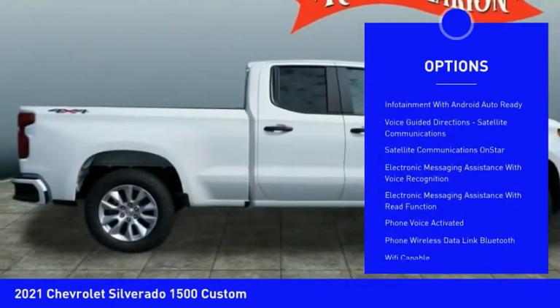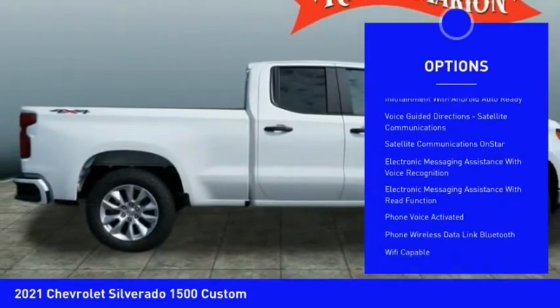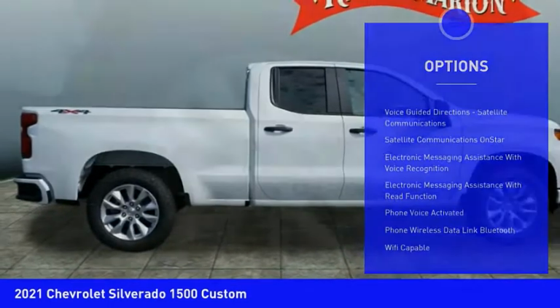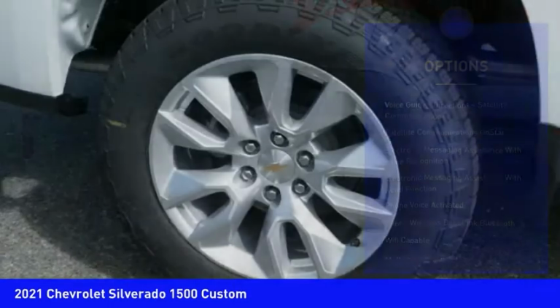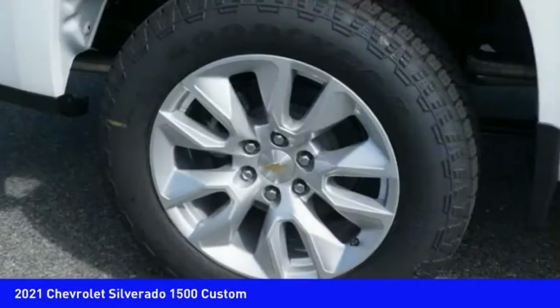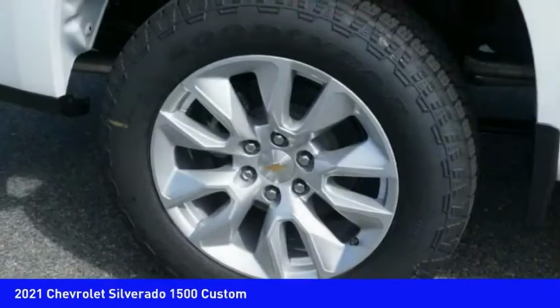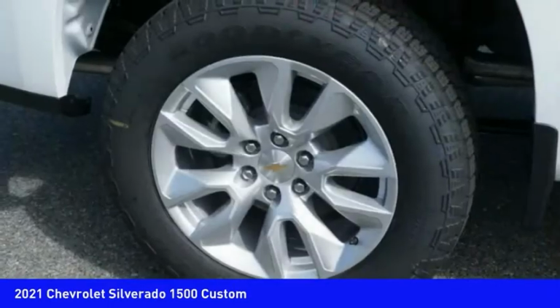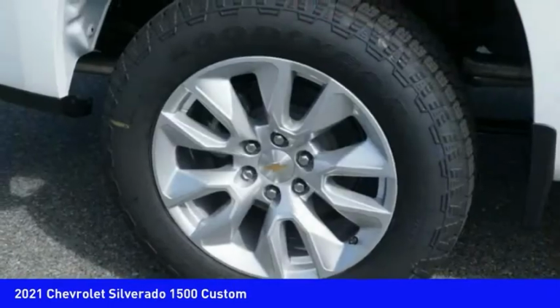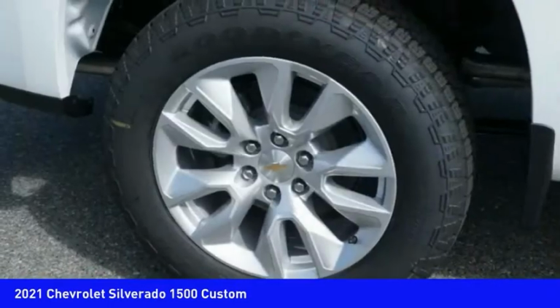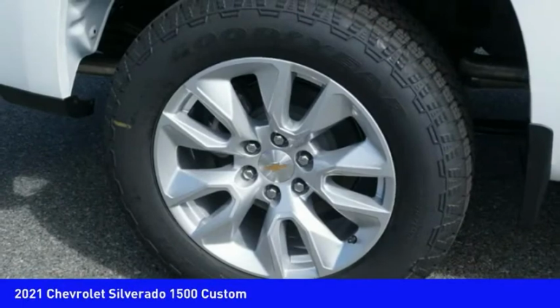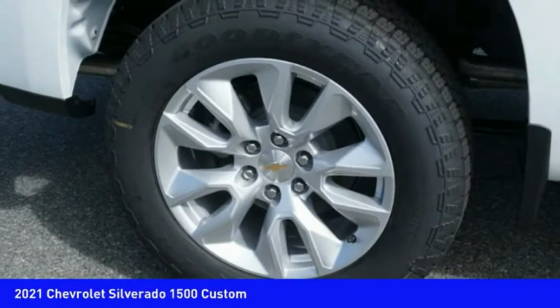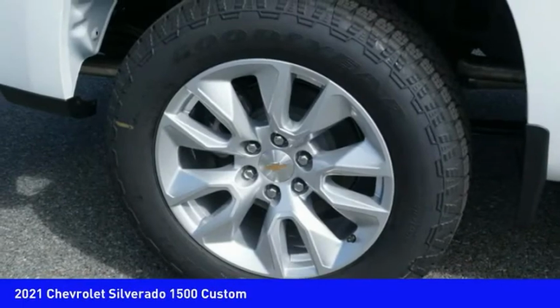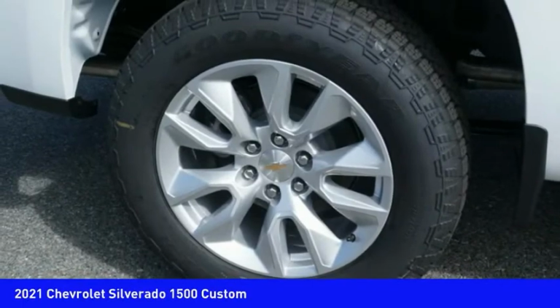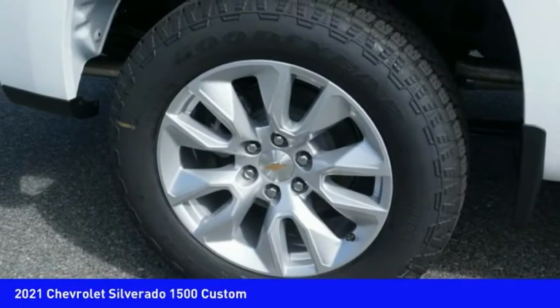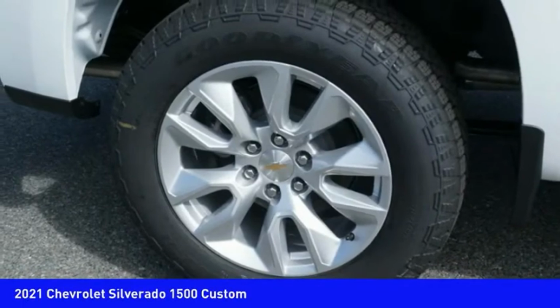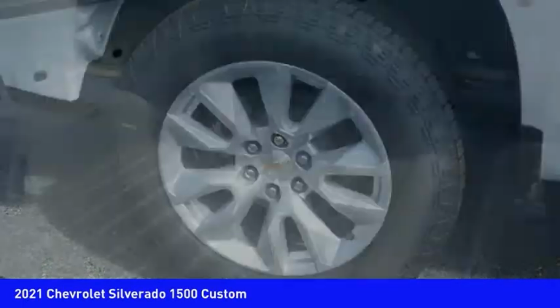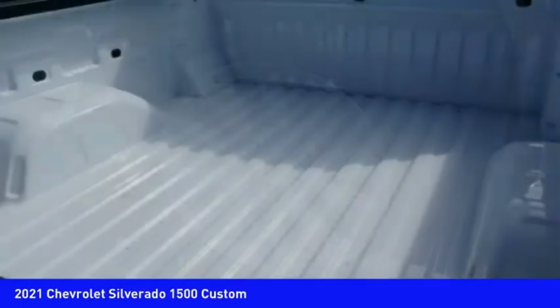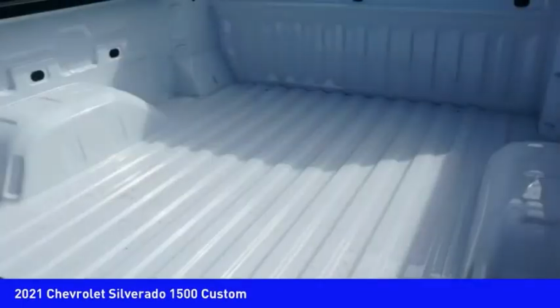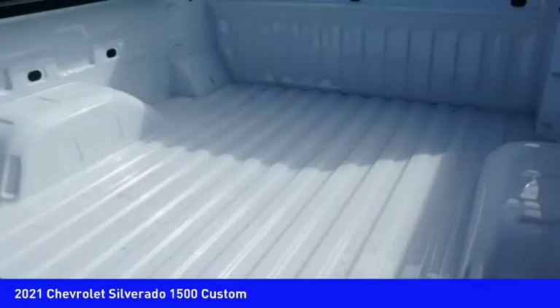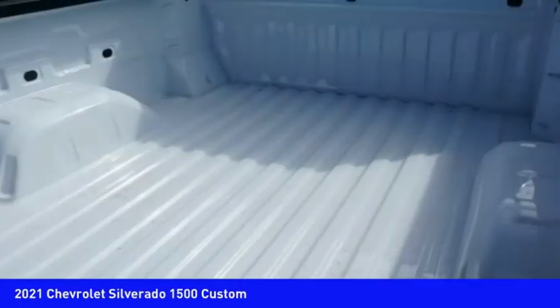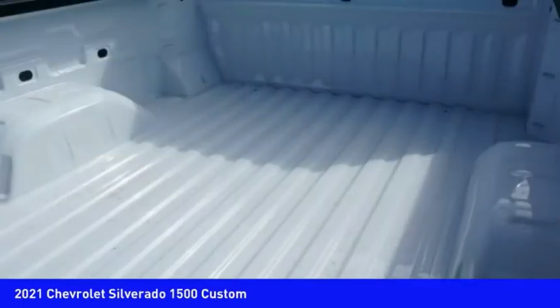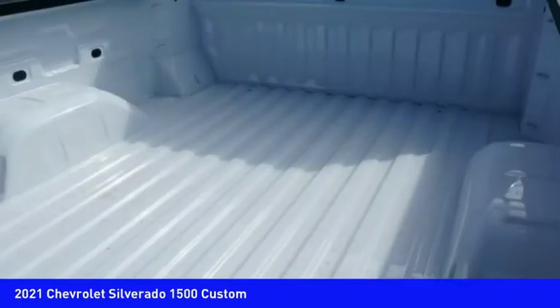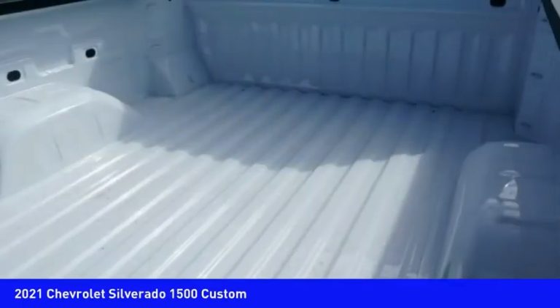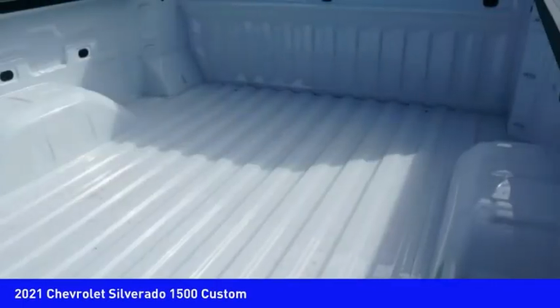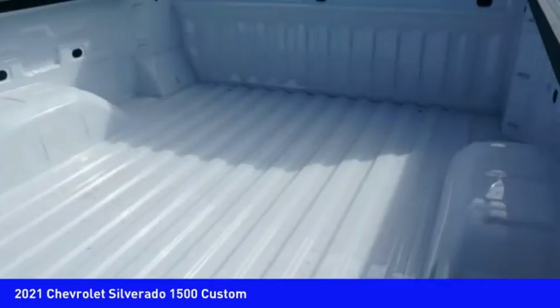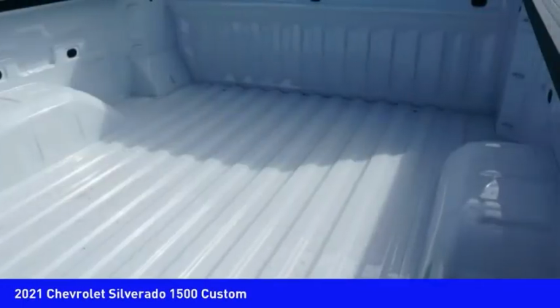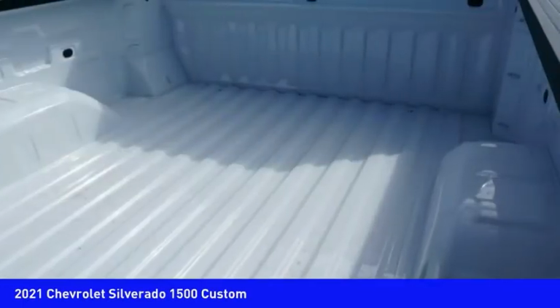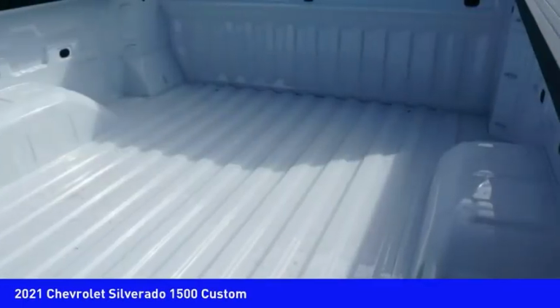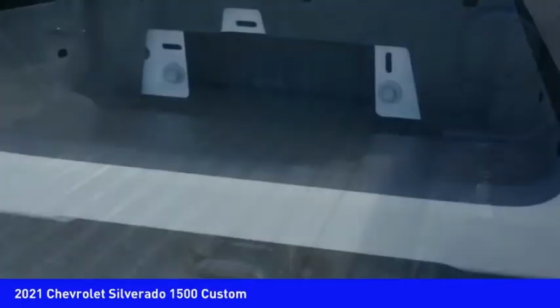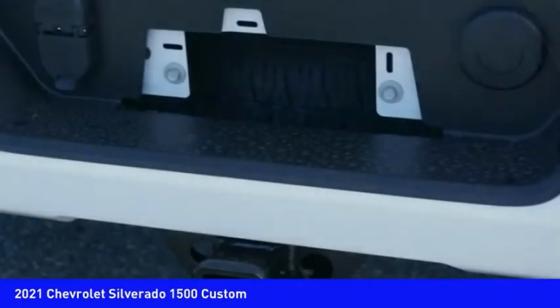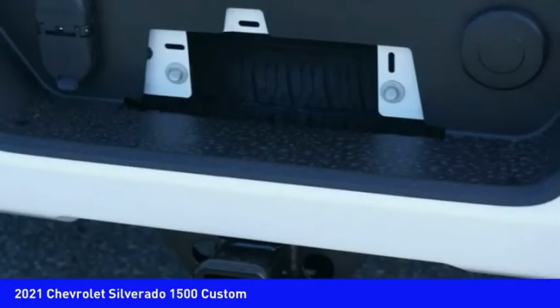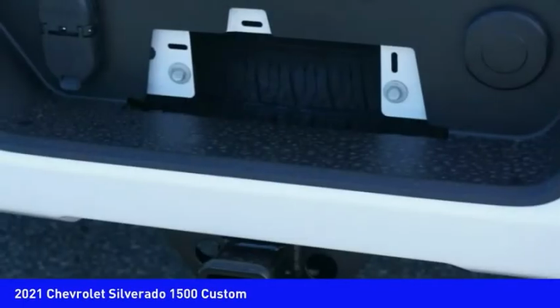Stability control, front suspension type strut, roll stability control, daytime running lights, rear step bumper.